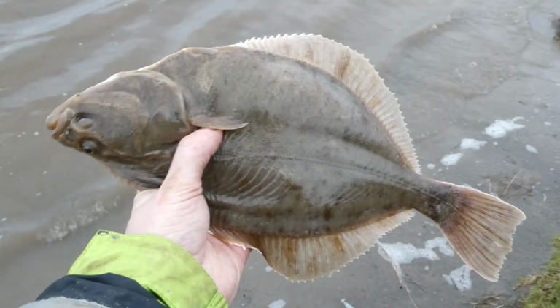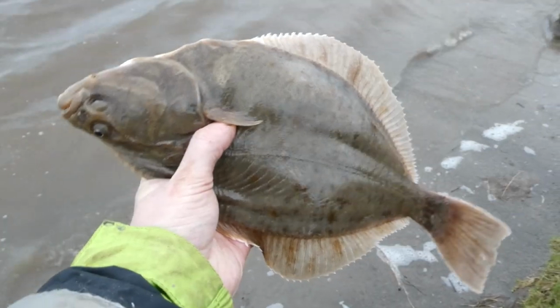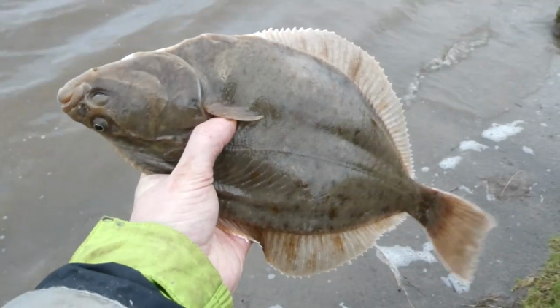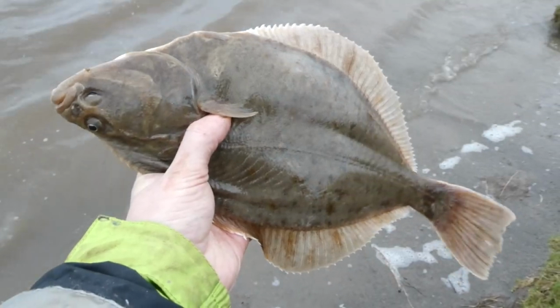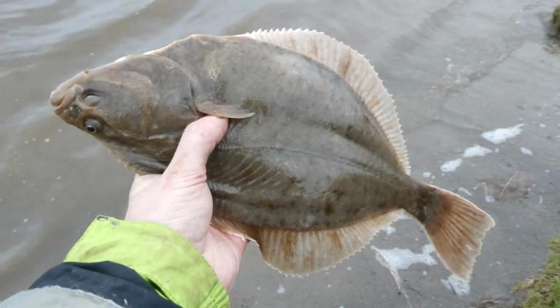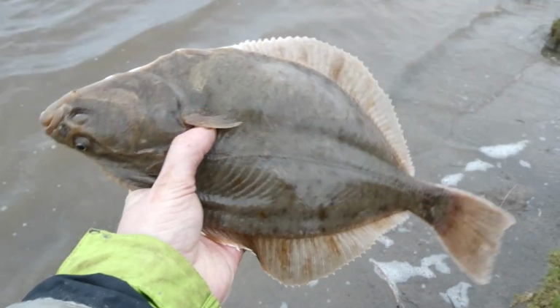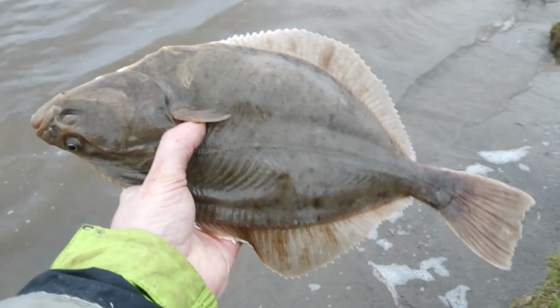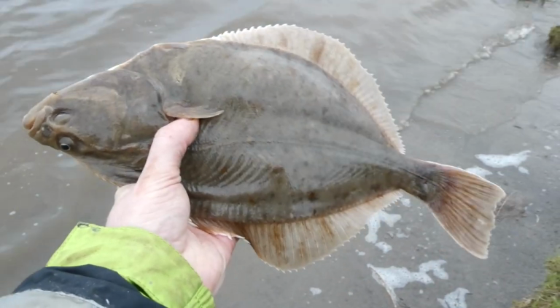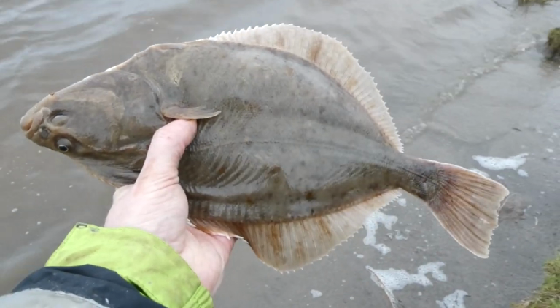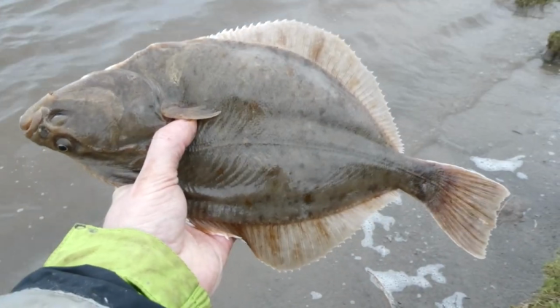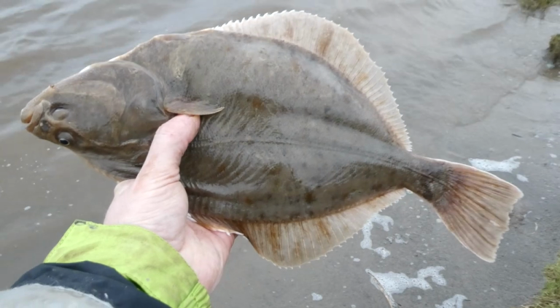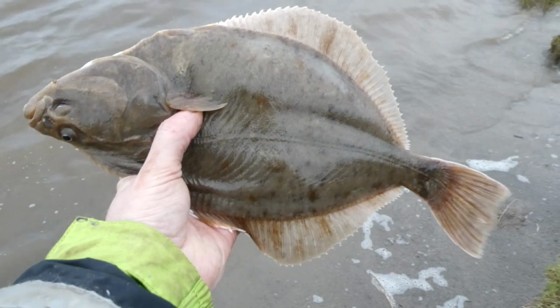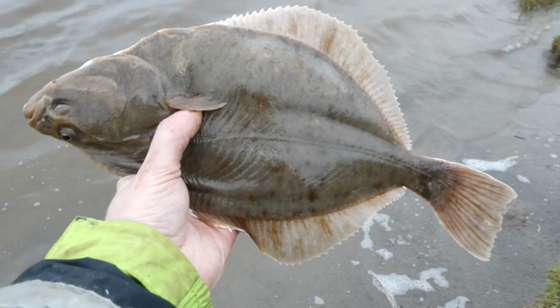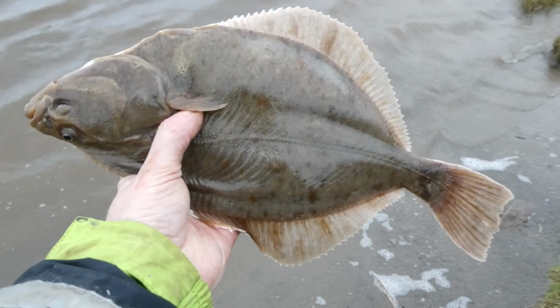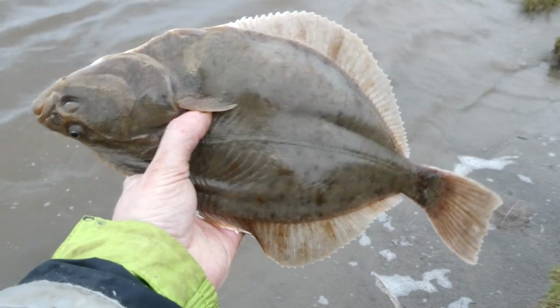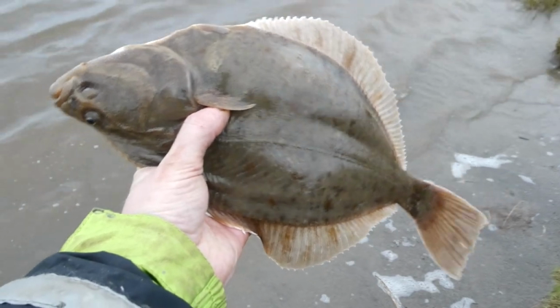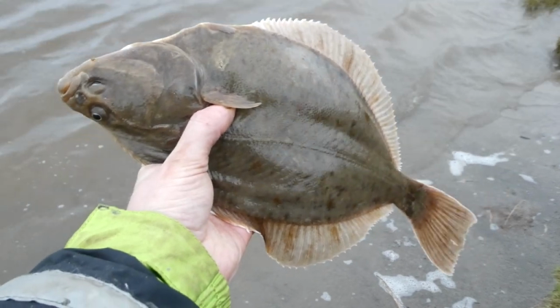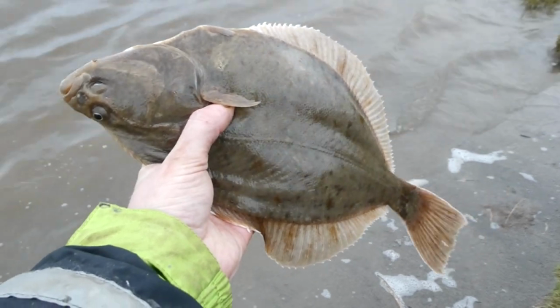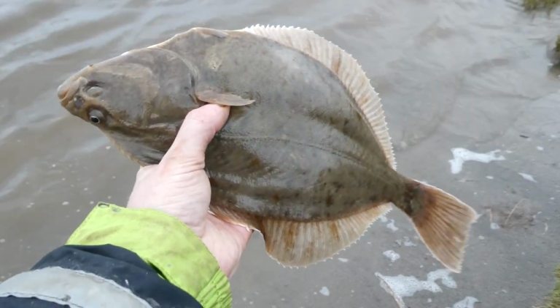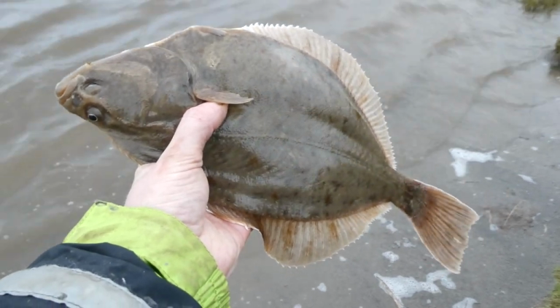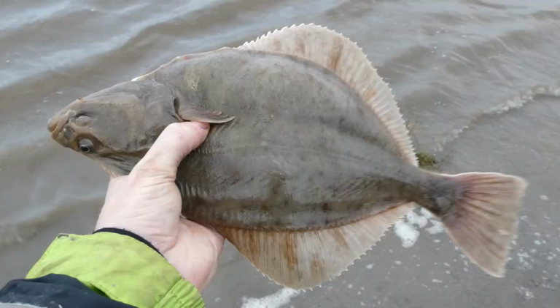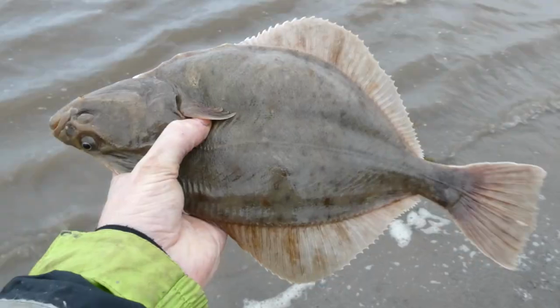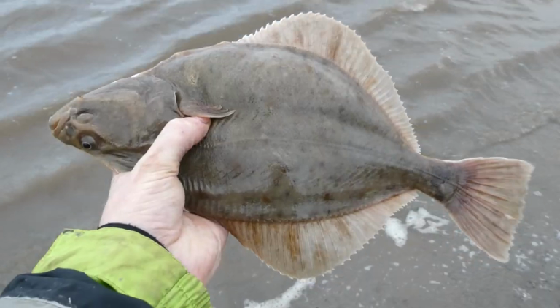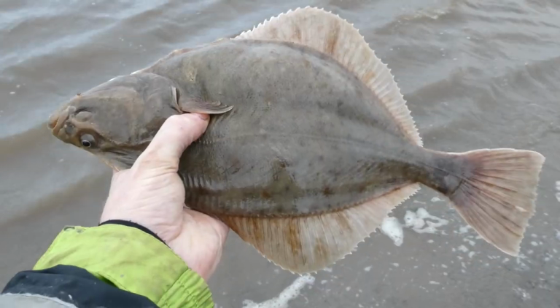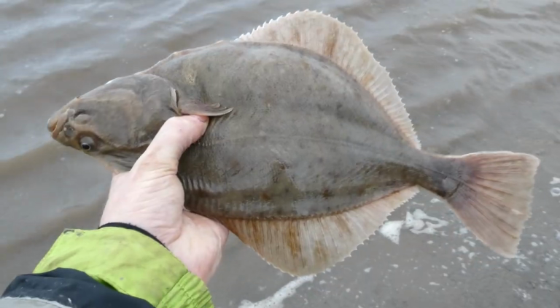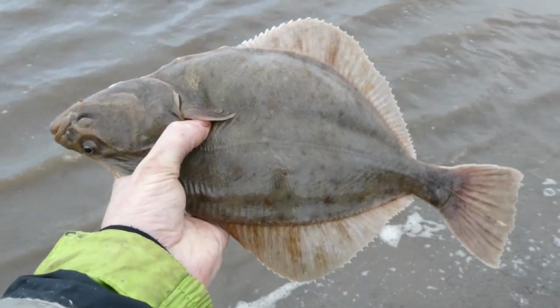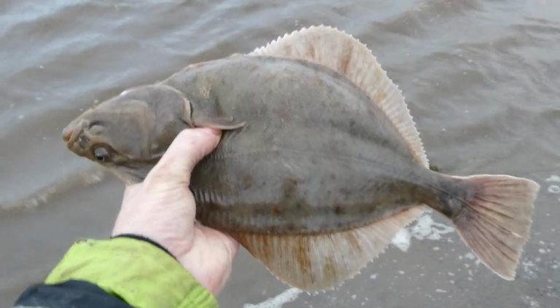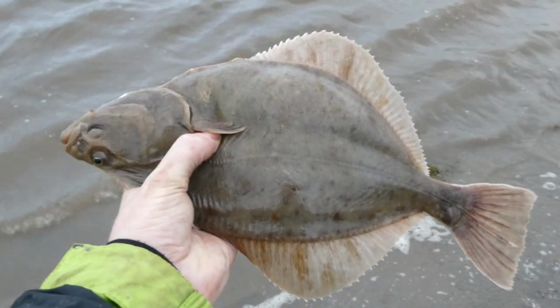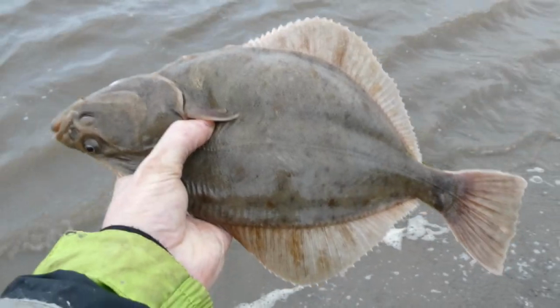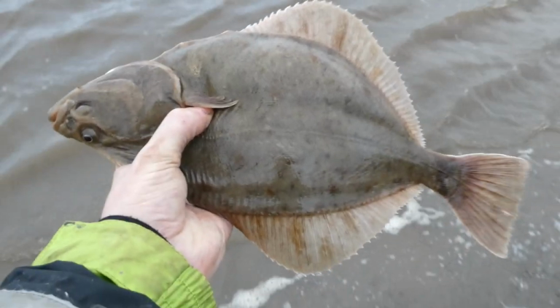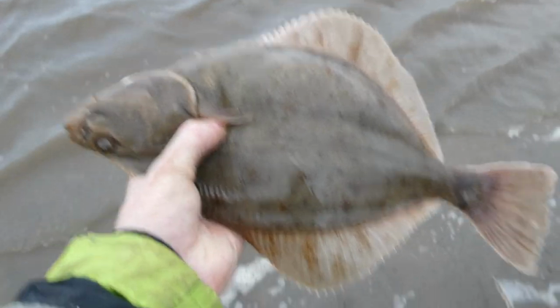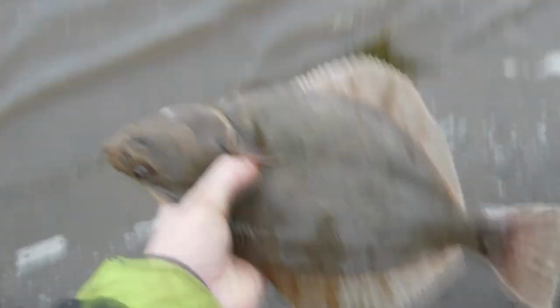Flounder move out to deeper waters in the spring to spawn, and so getting them back healthy in the winter is important so they can feed up.